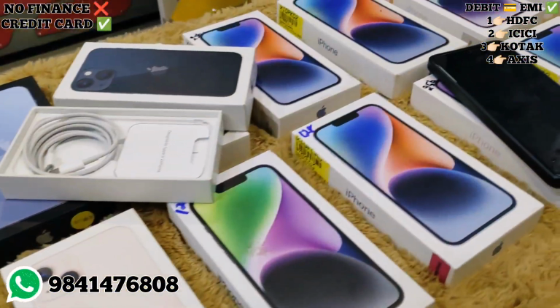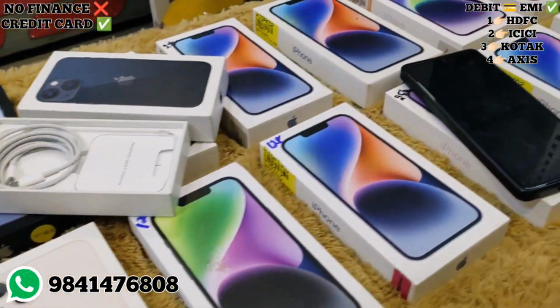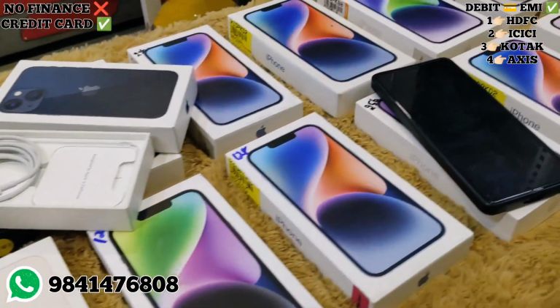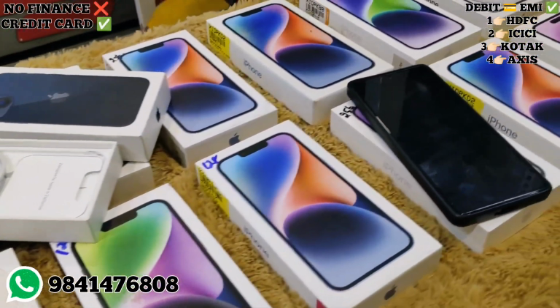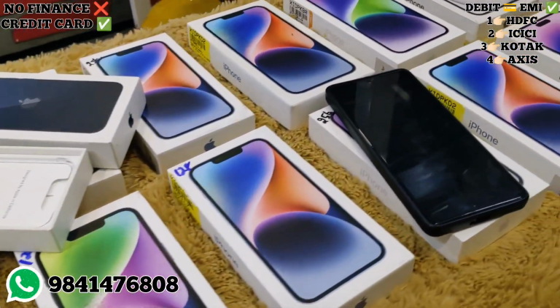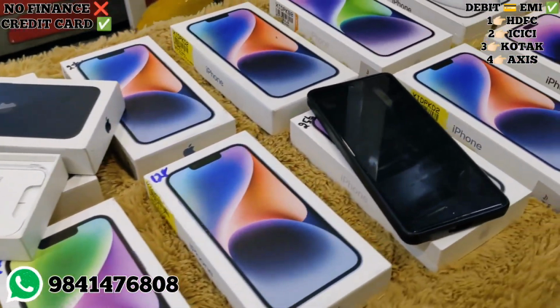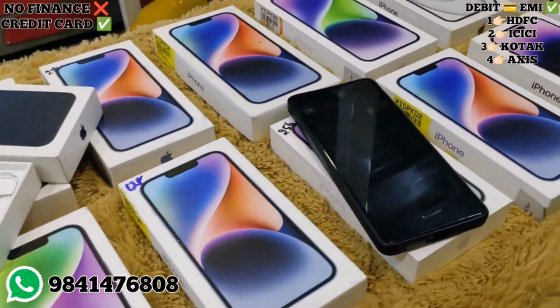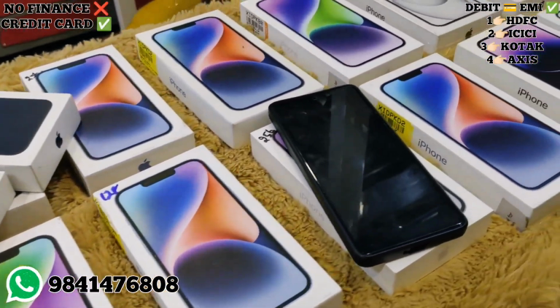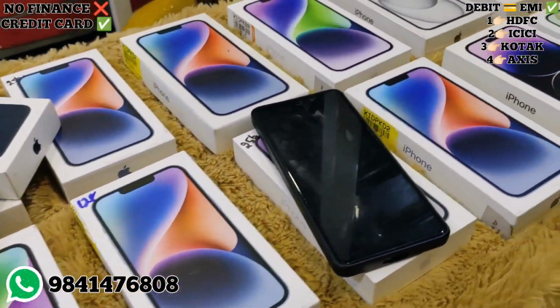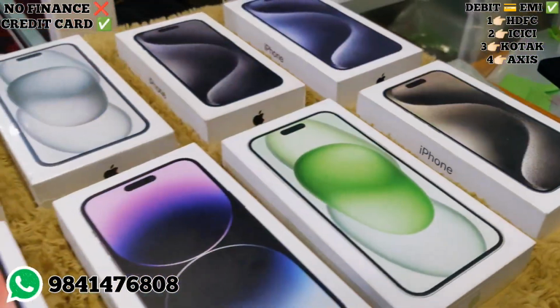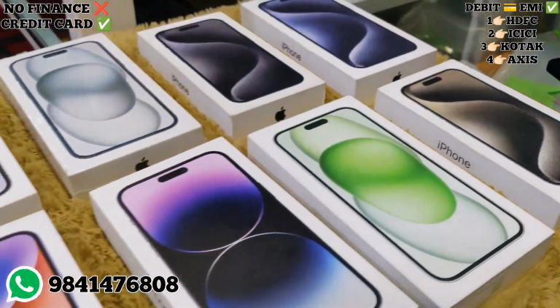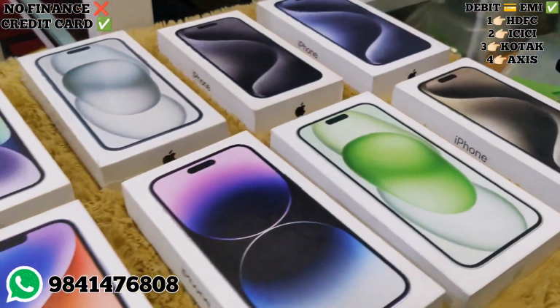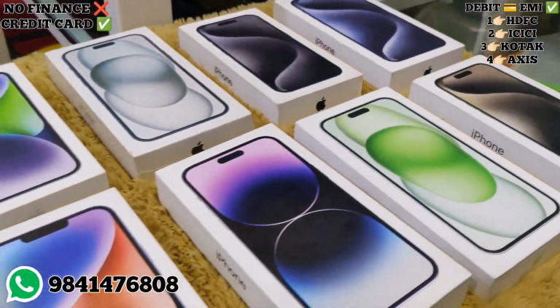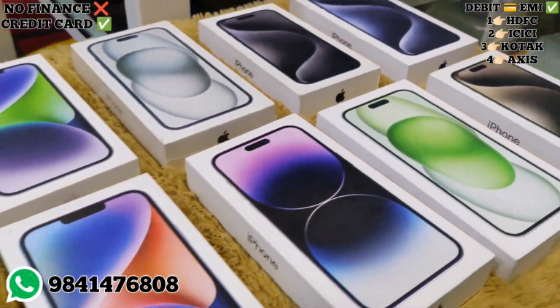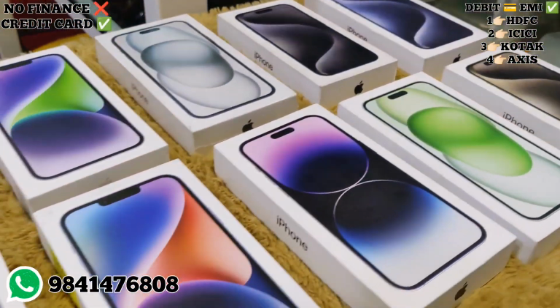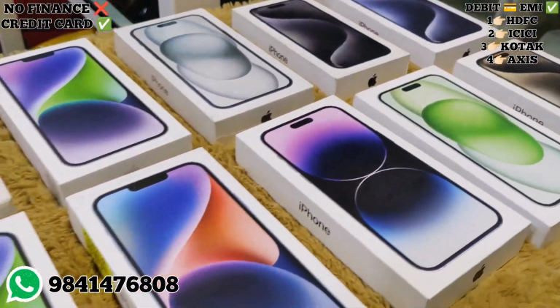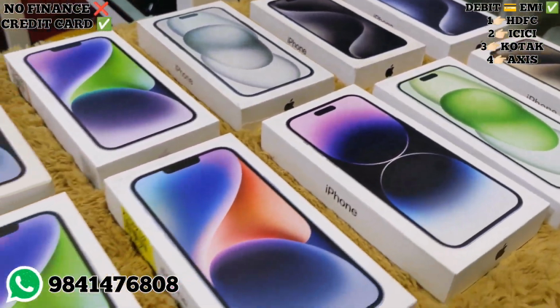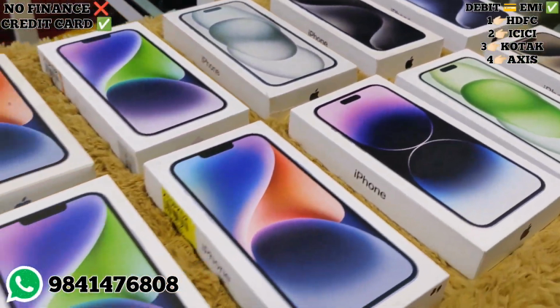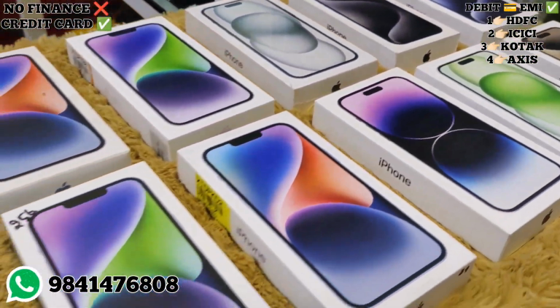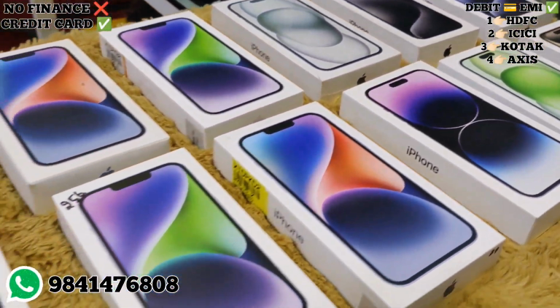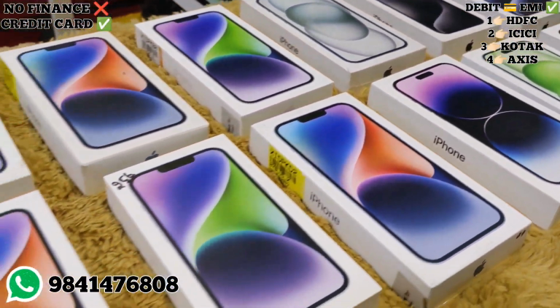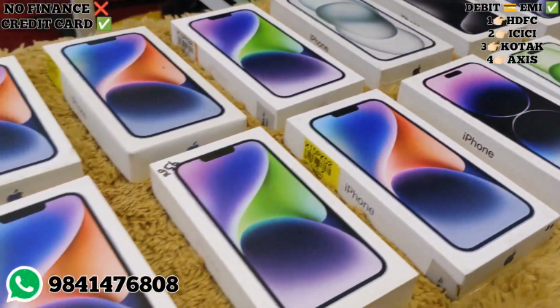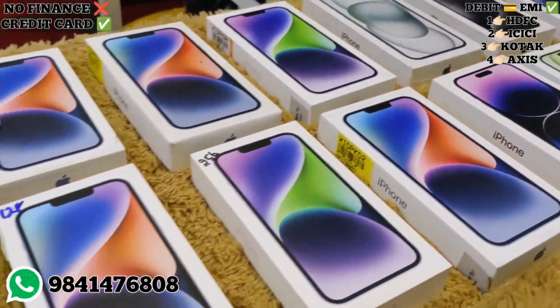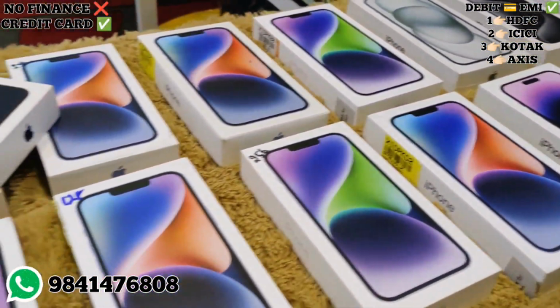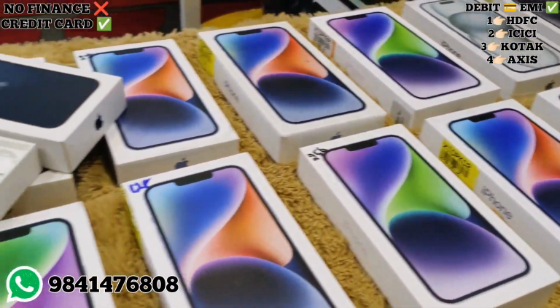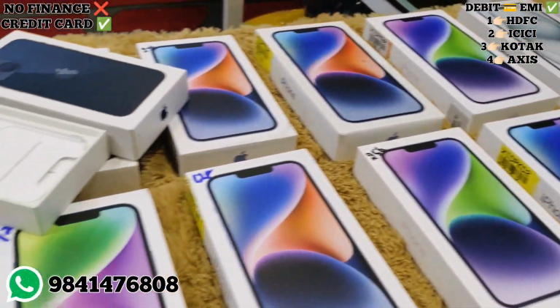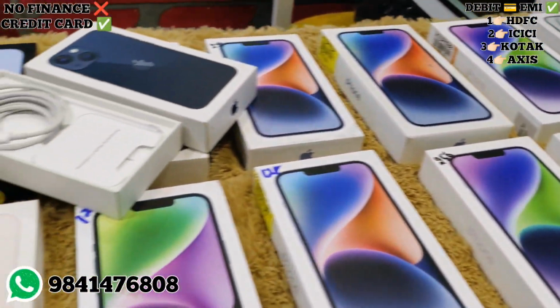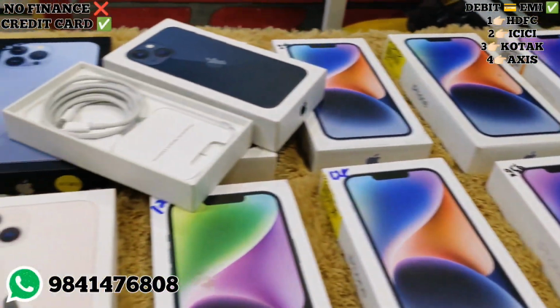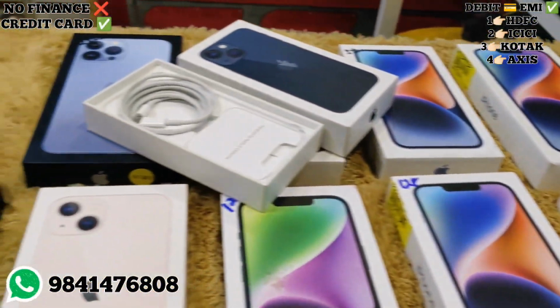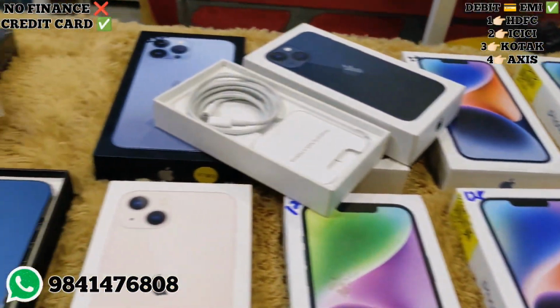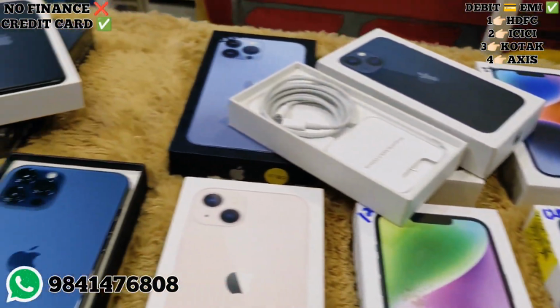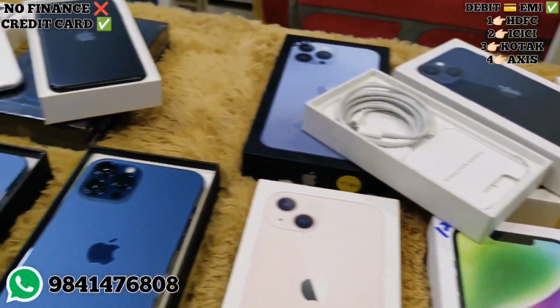So this is our Apple Collection. Now we will elaborate on this in the next video.